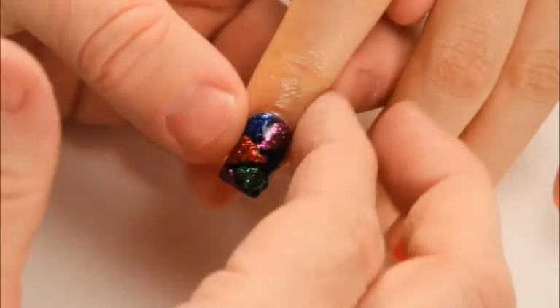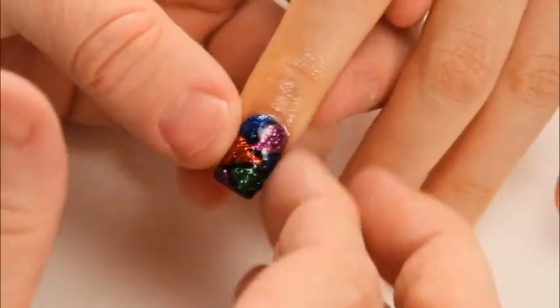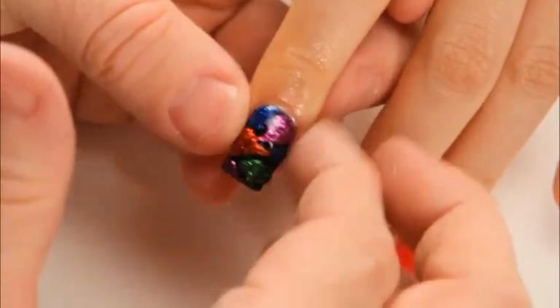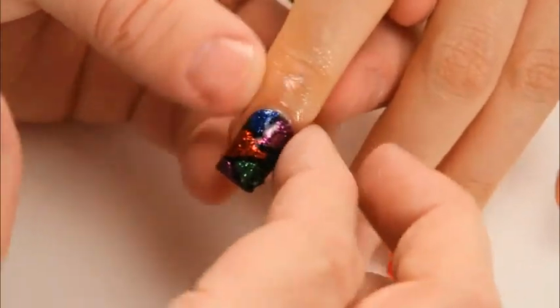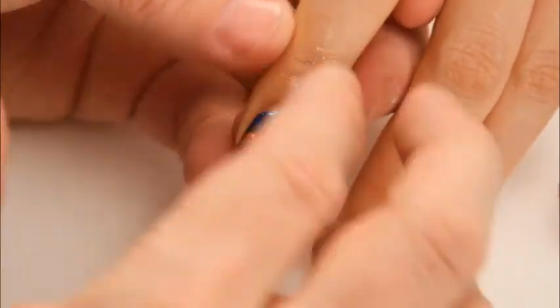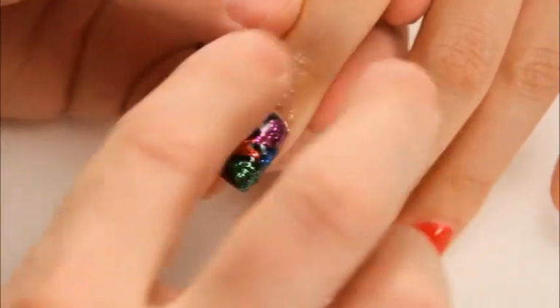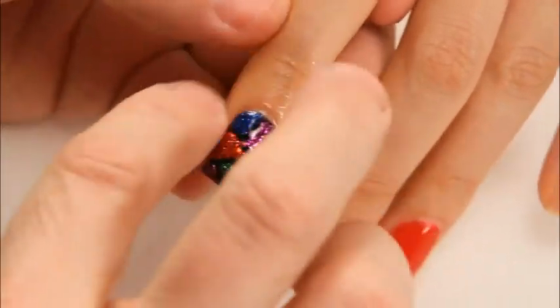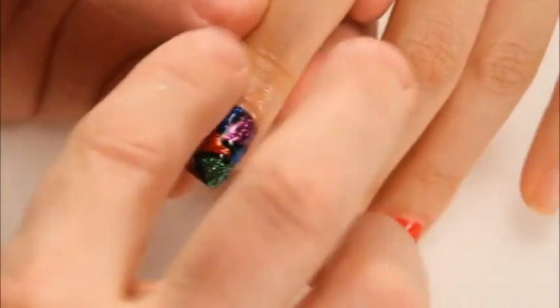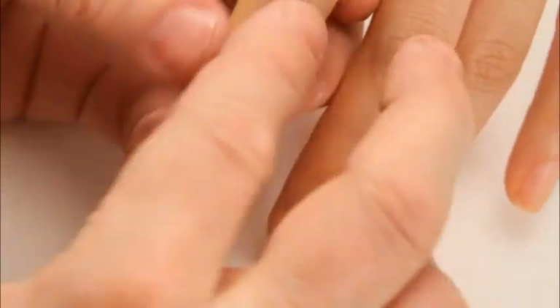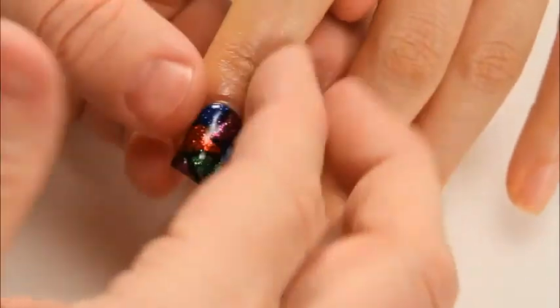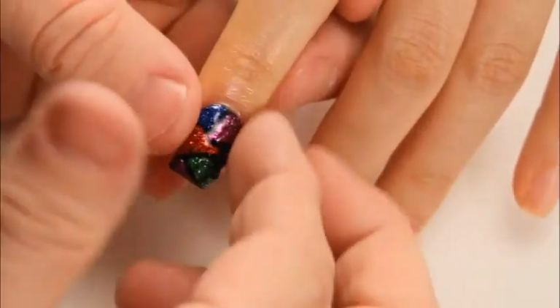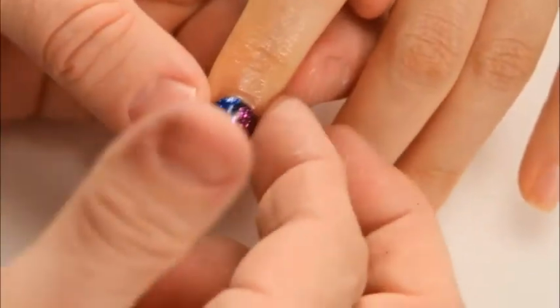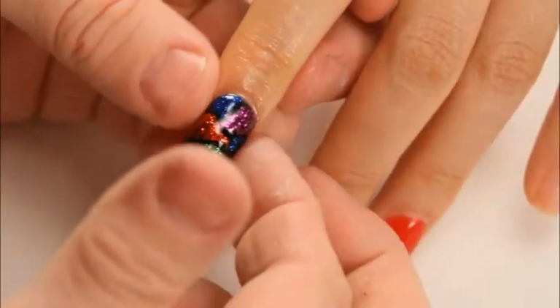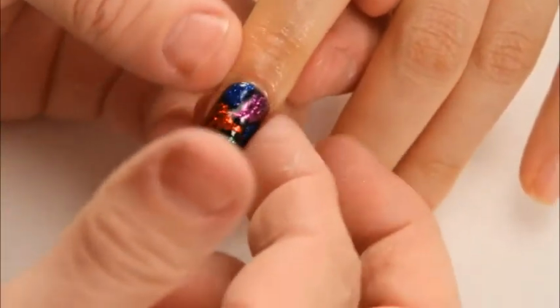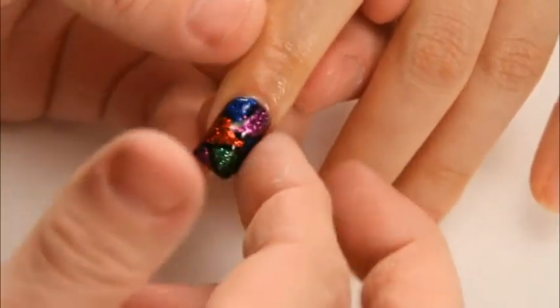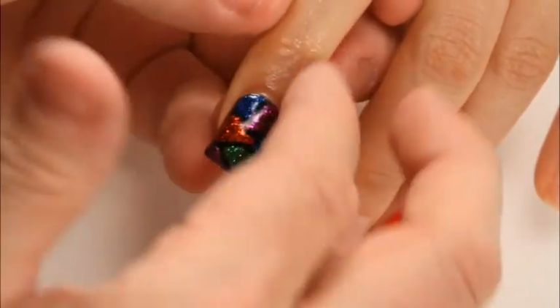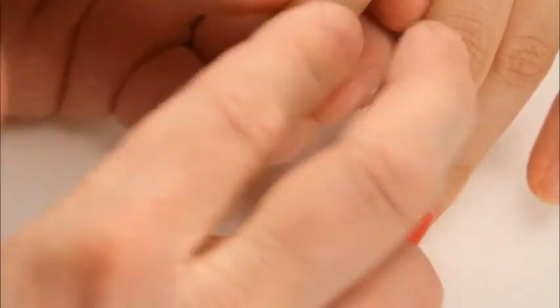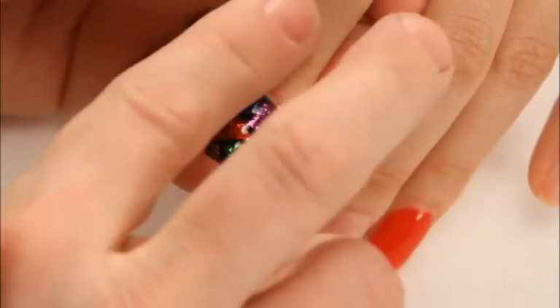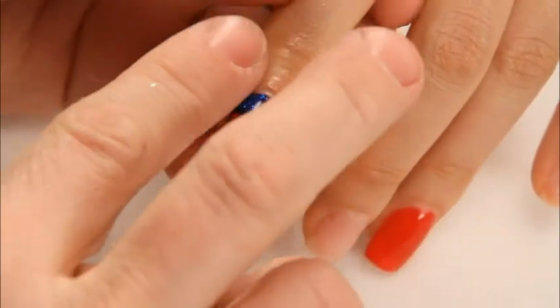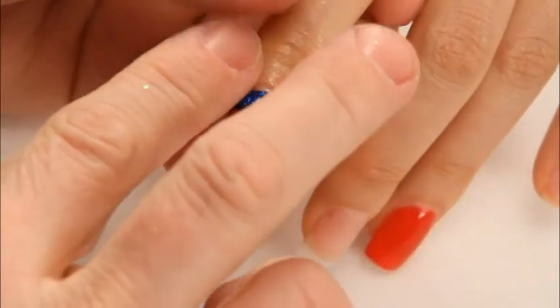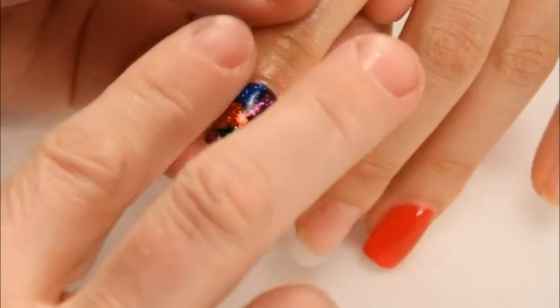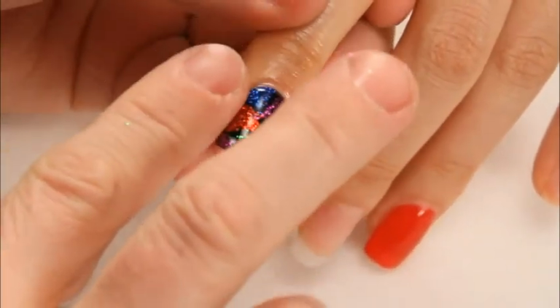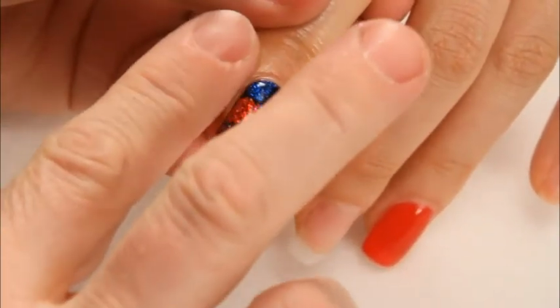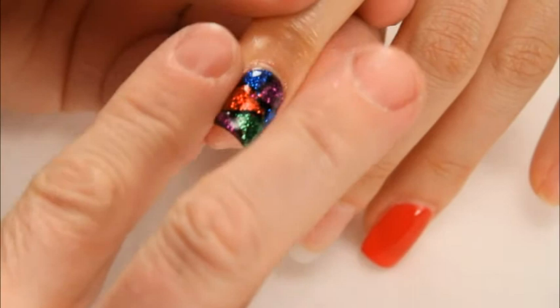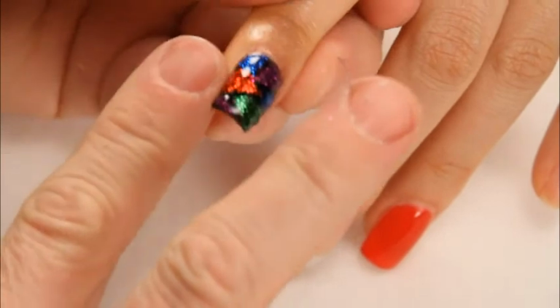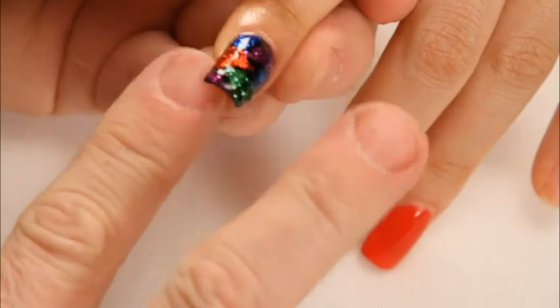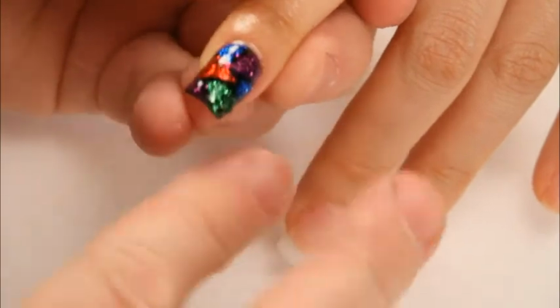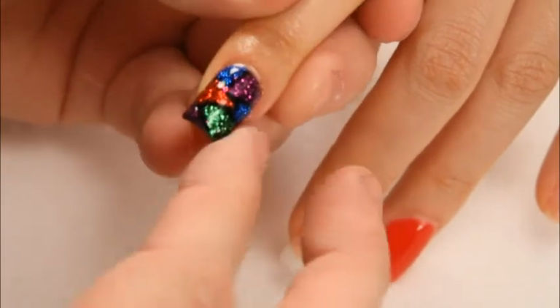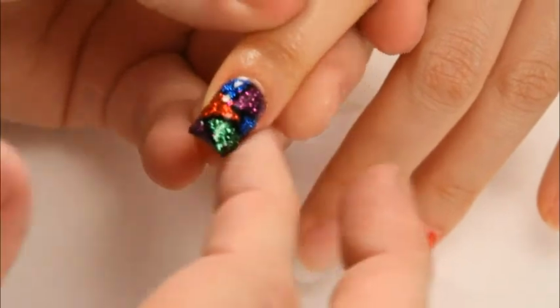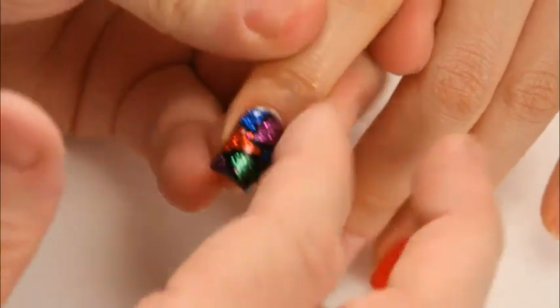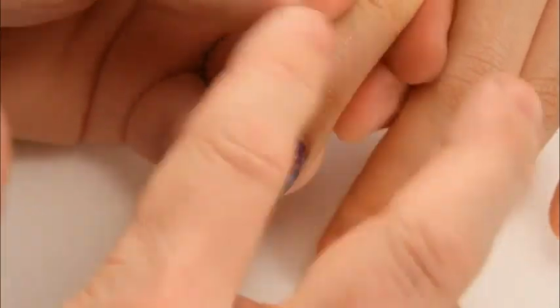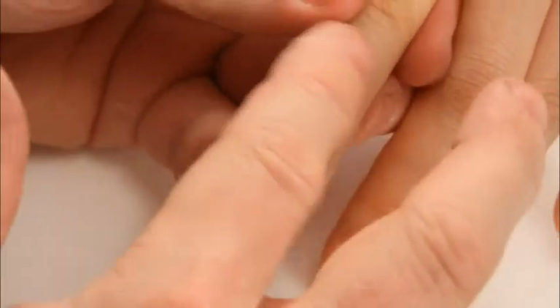As you can see, it's a very quick and easy way to make the art, making a mosaic nail.